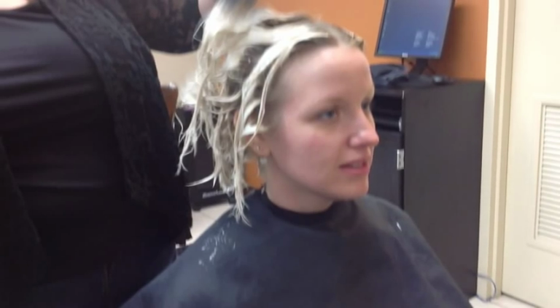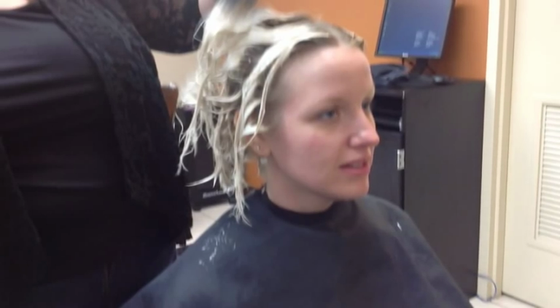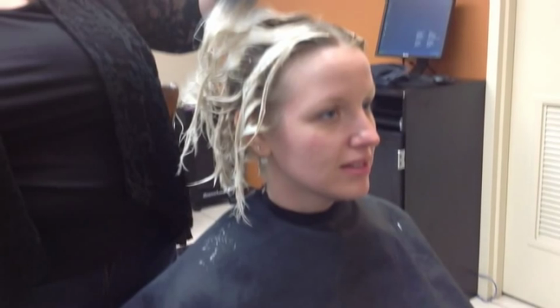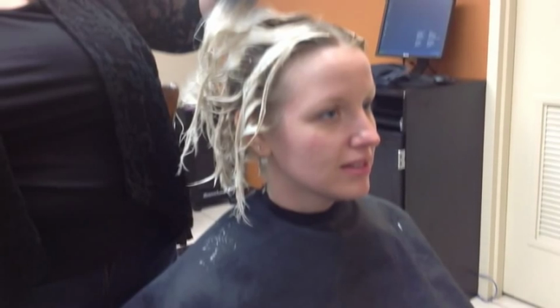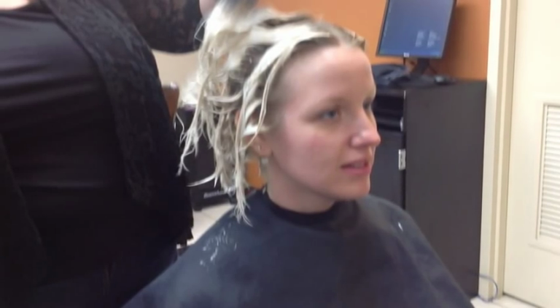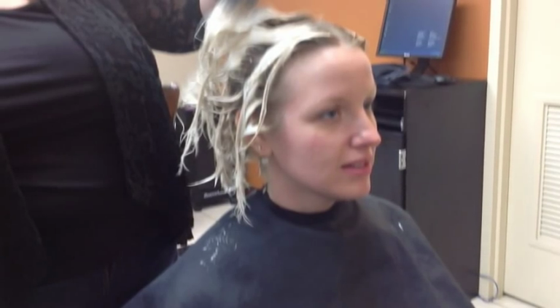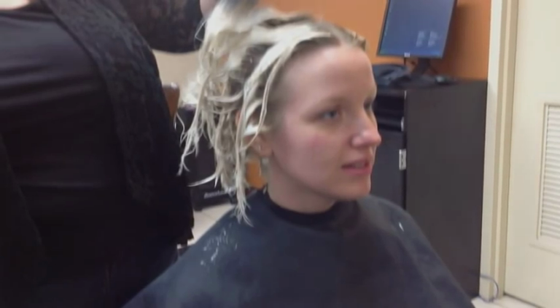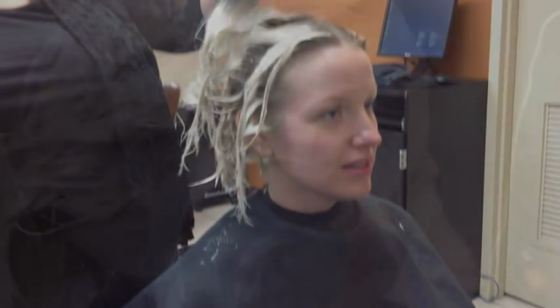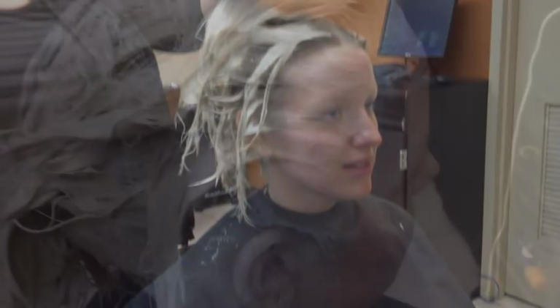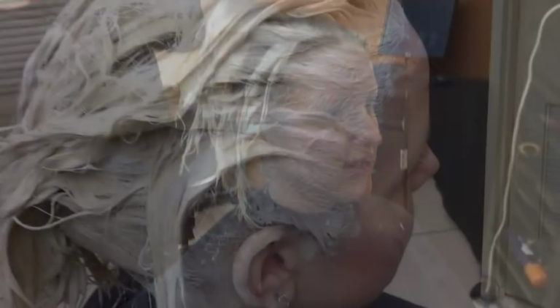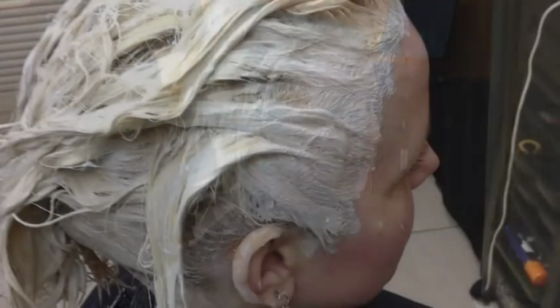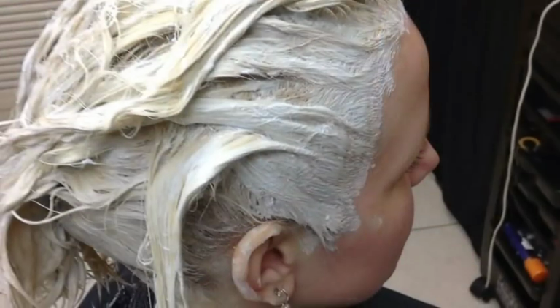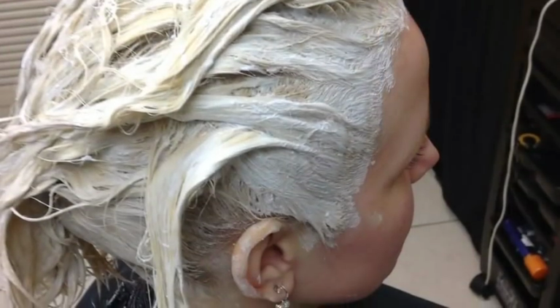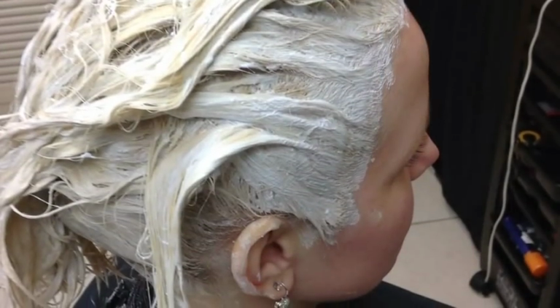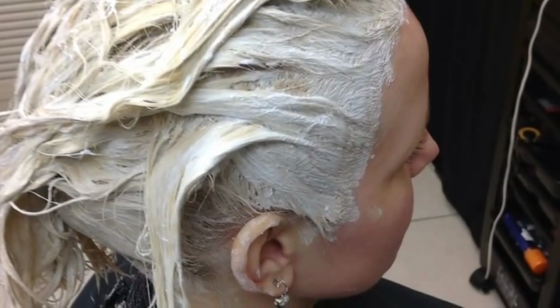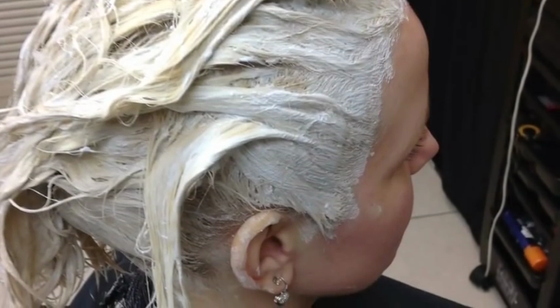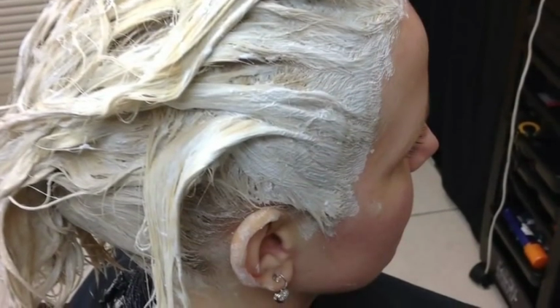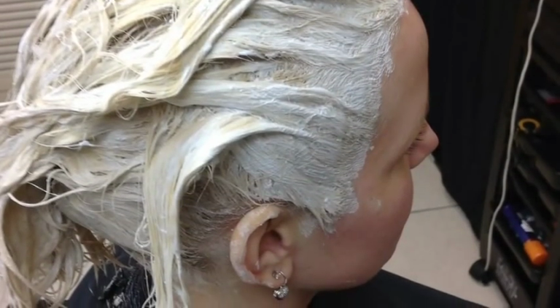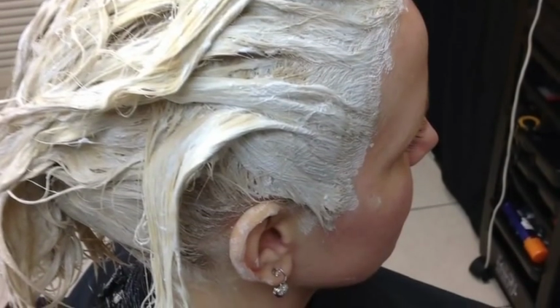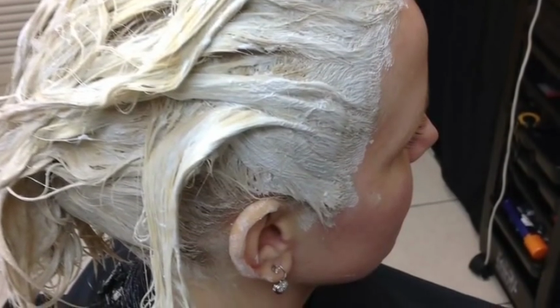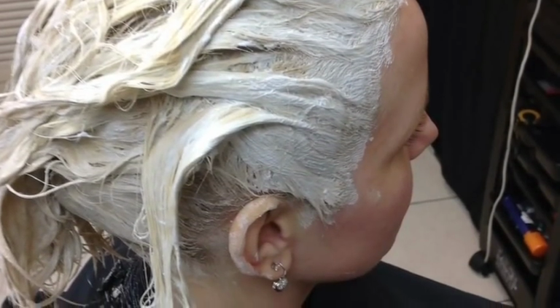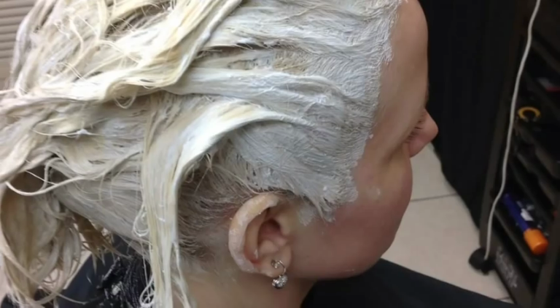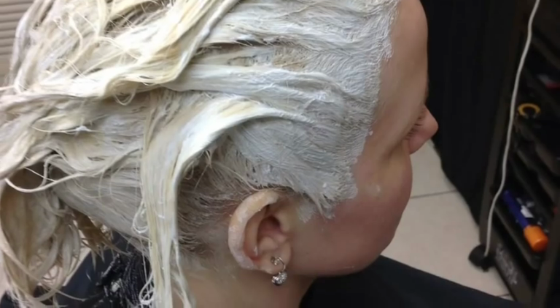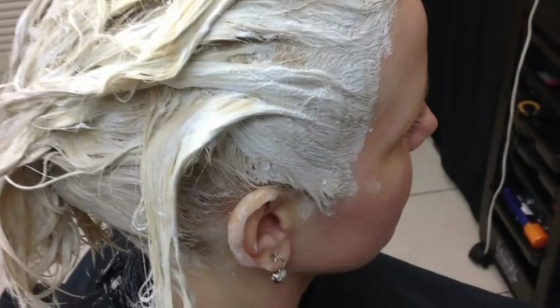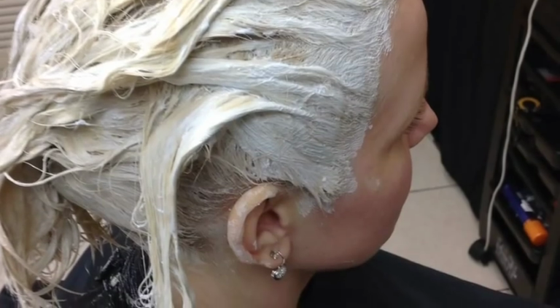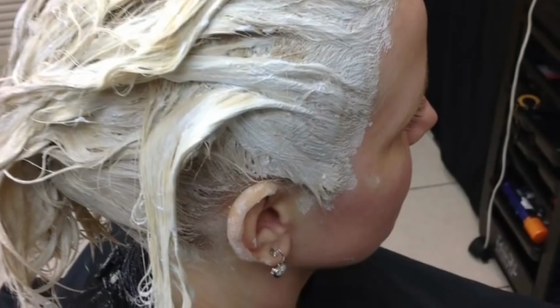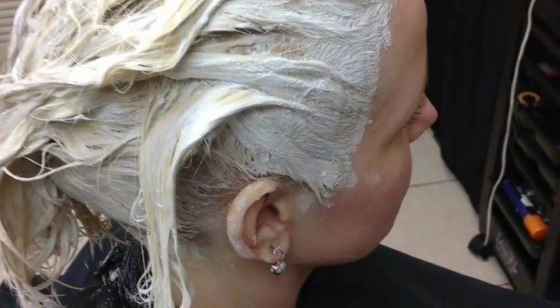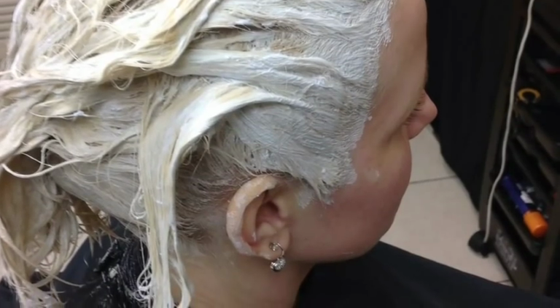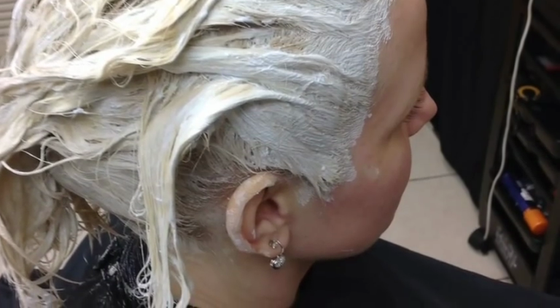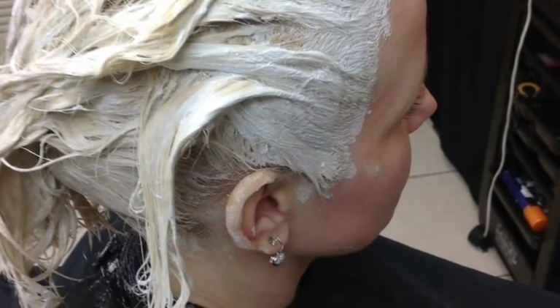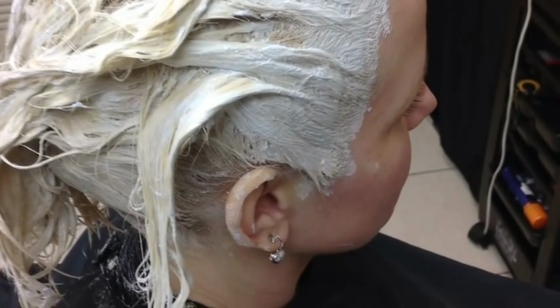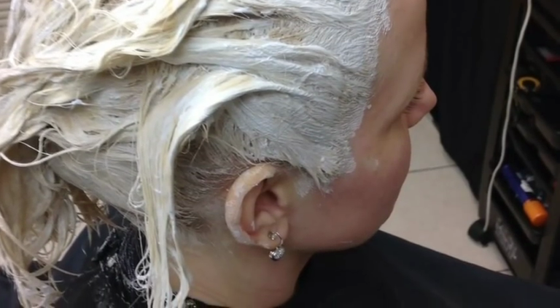Once the hair has reached a pale yellow state, we're going to wash out our lightener and apply our toner.